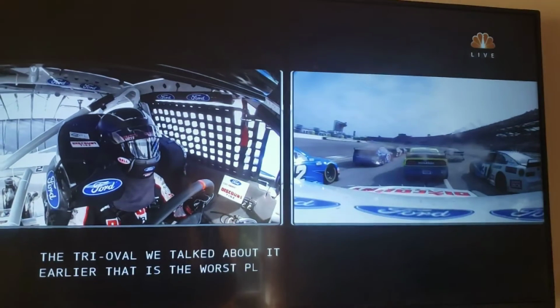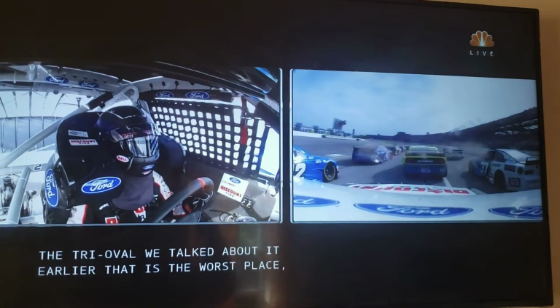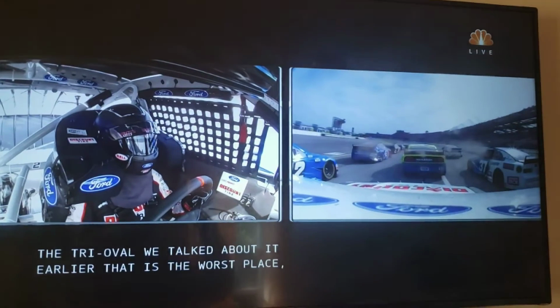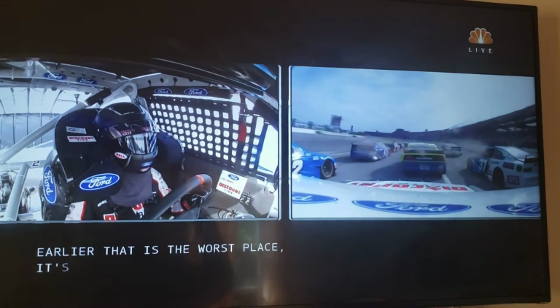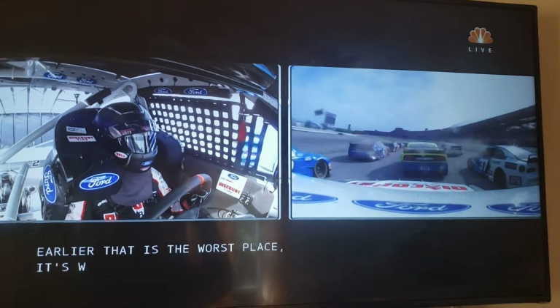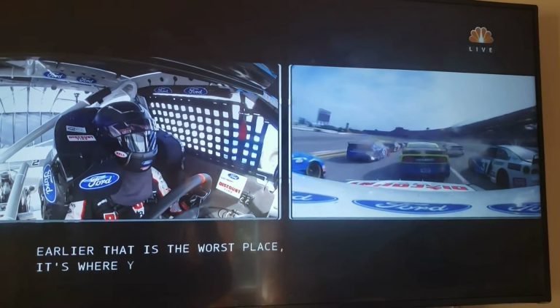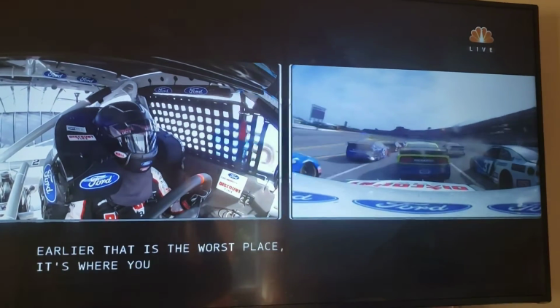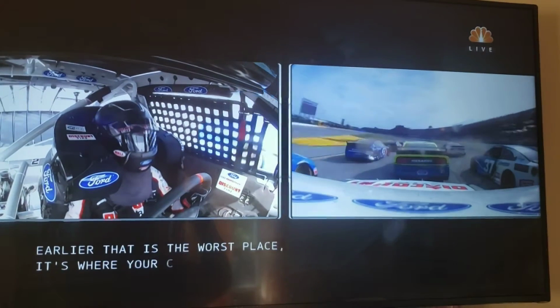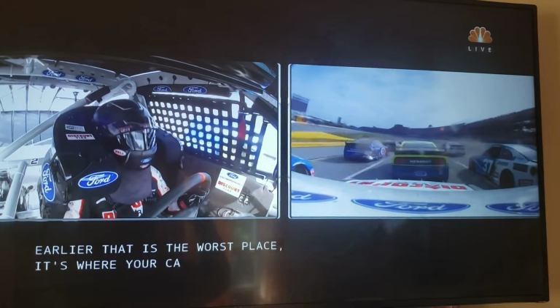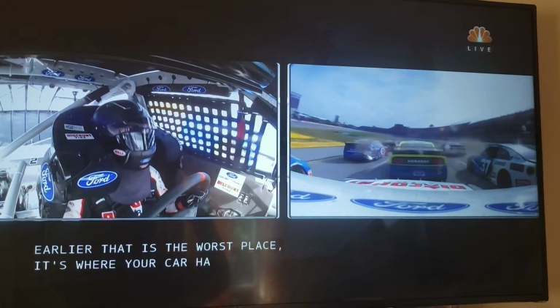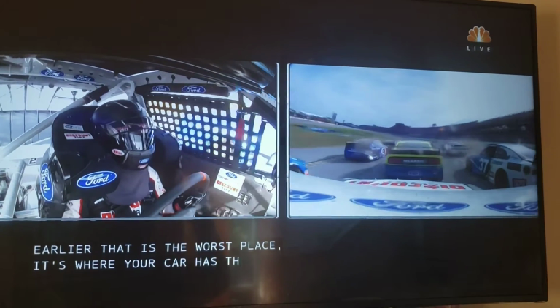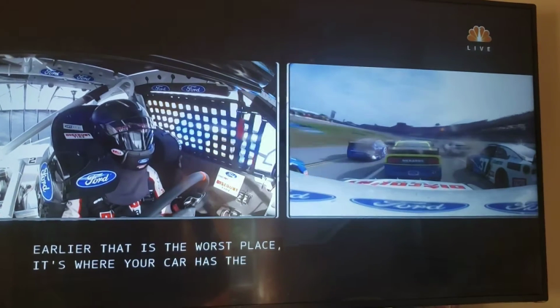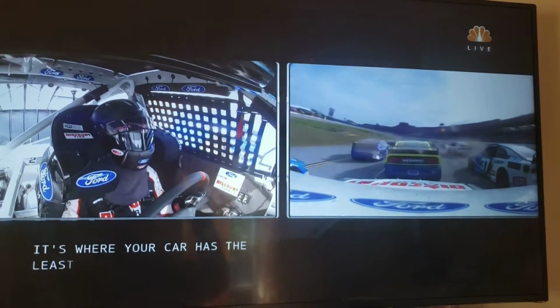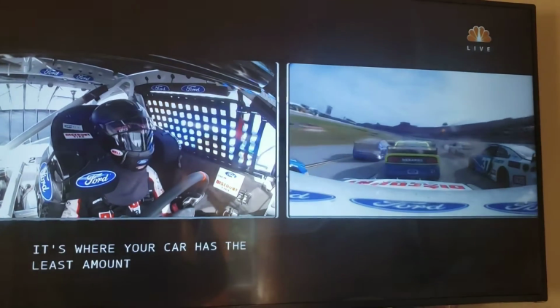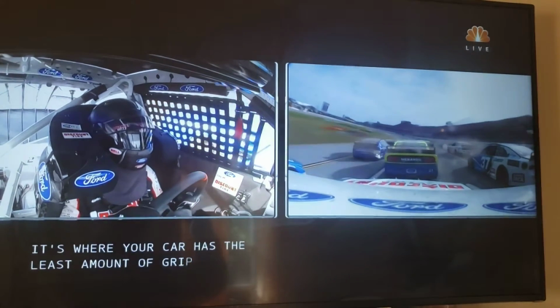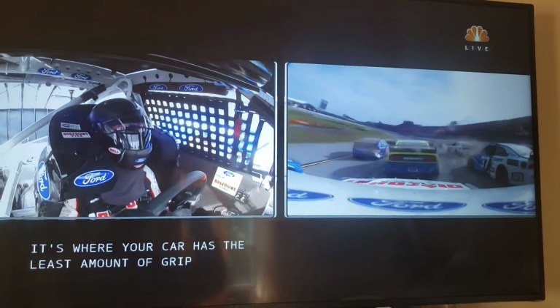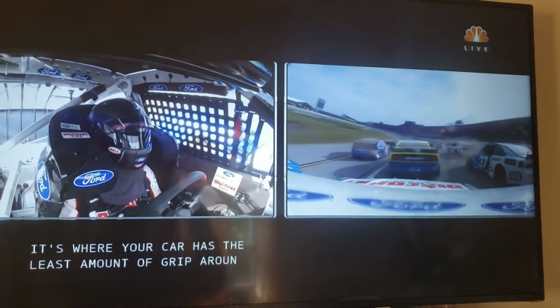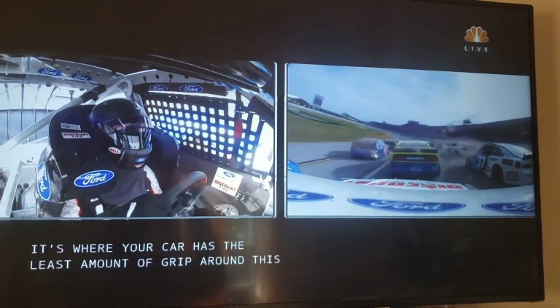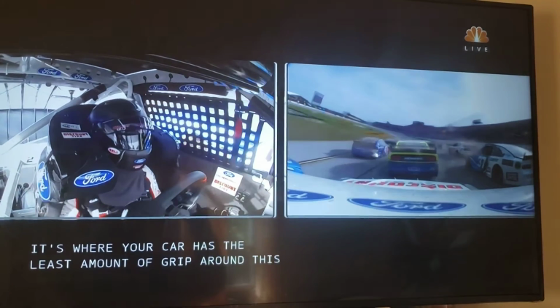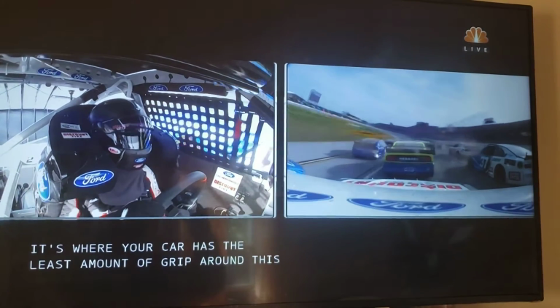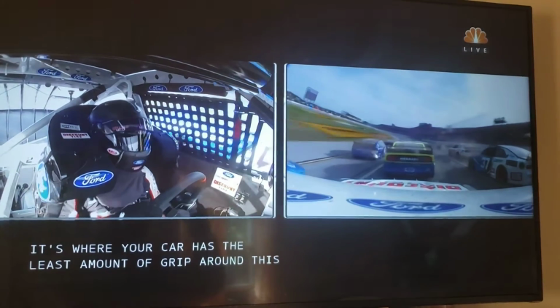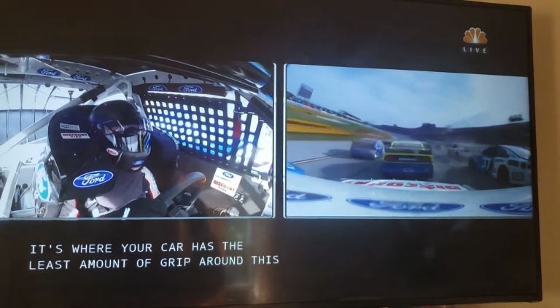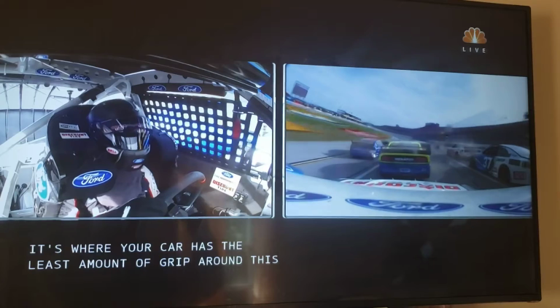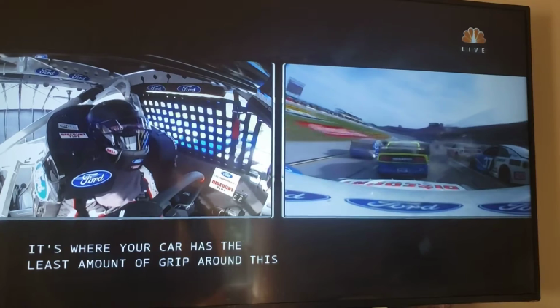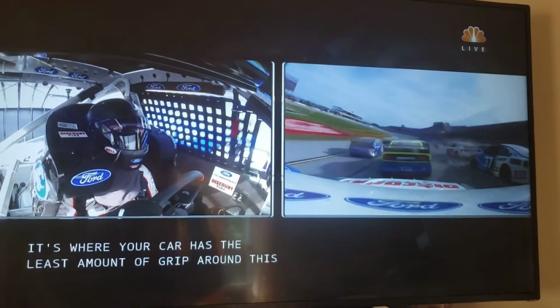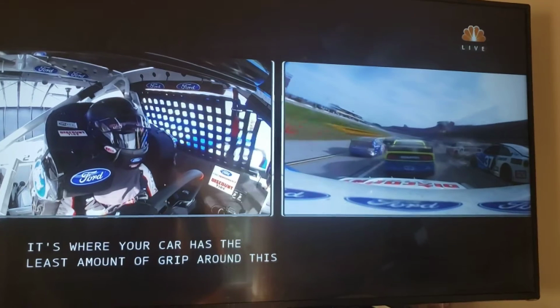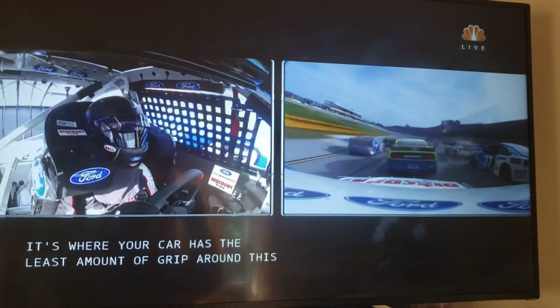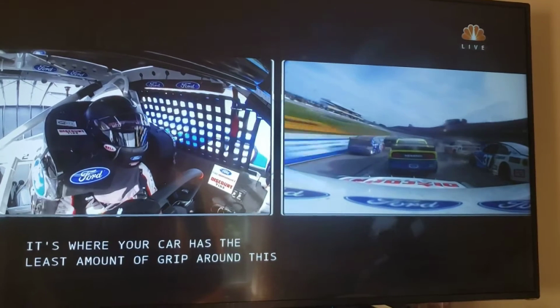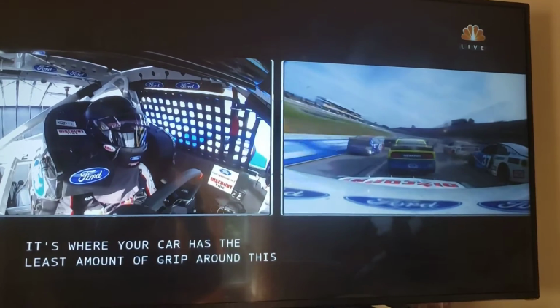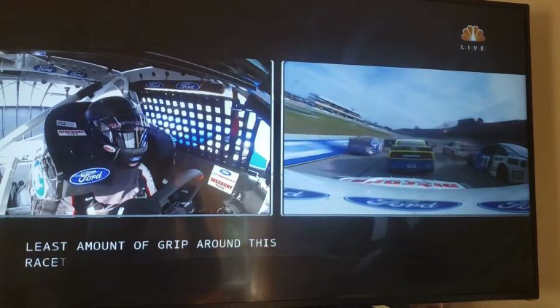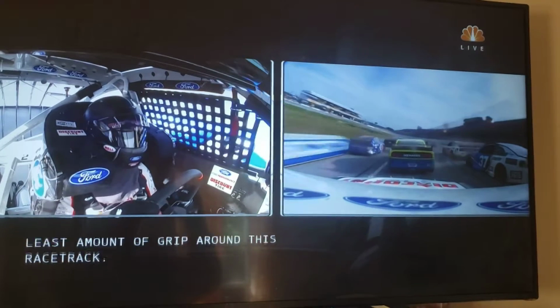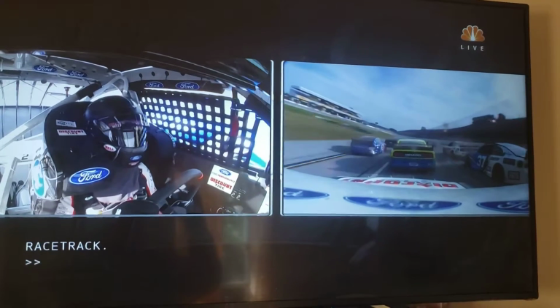Remember, these race cars are 3,400 pounds flying through the air like toy cars.